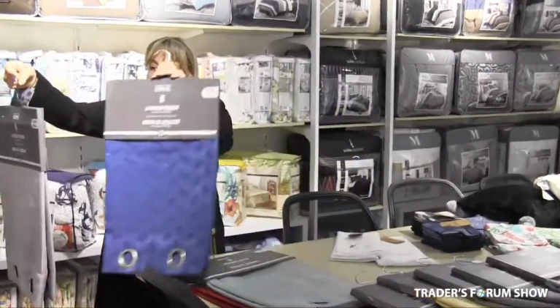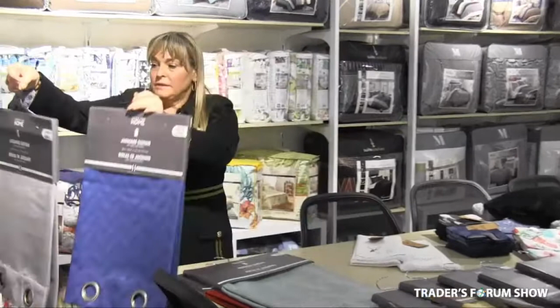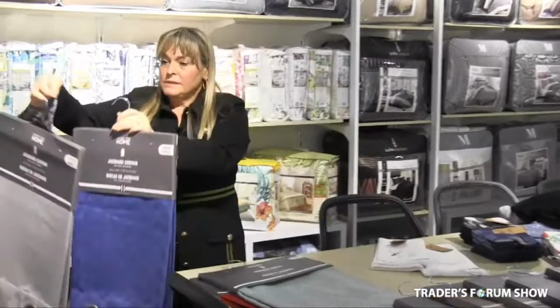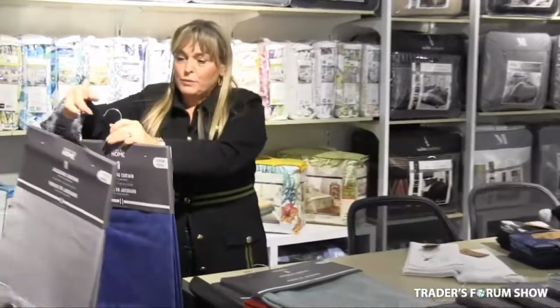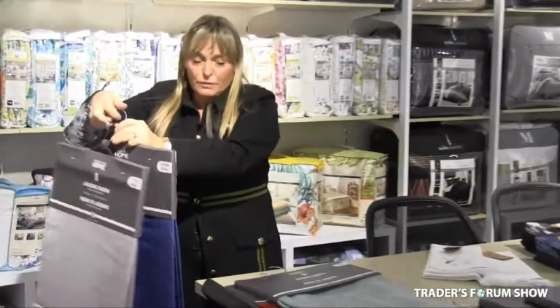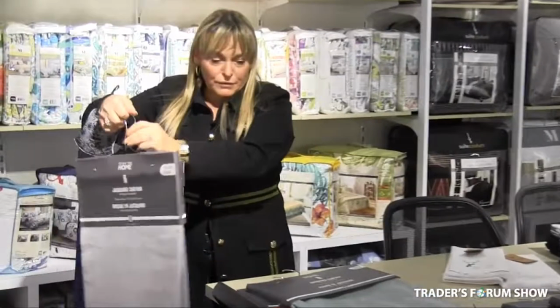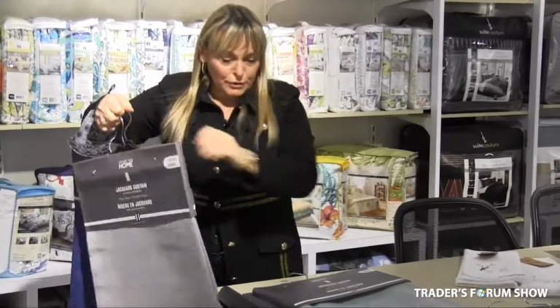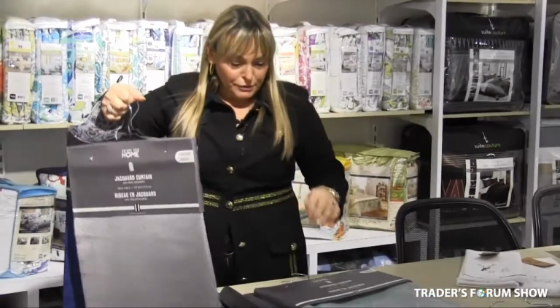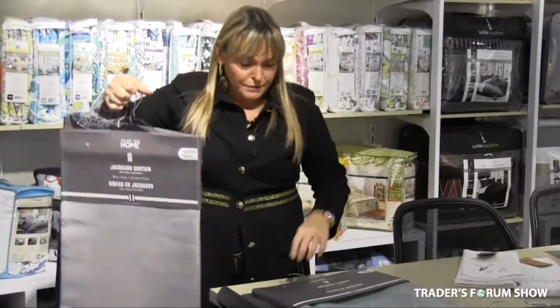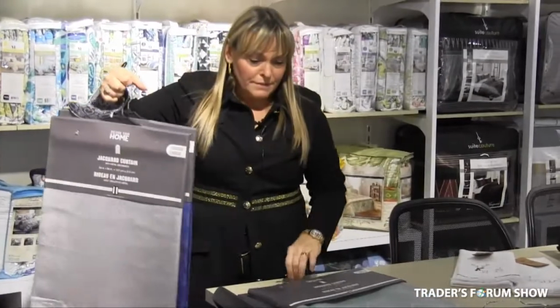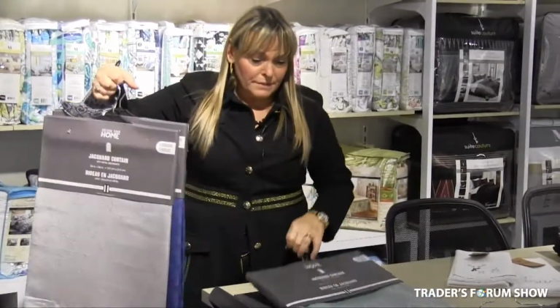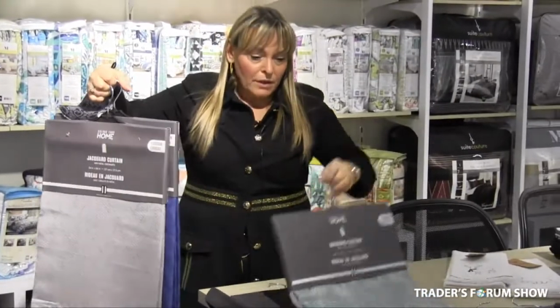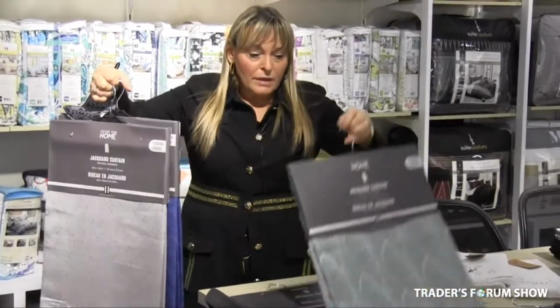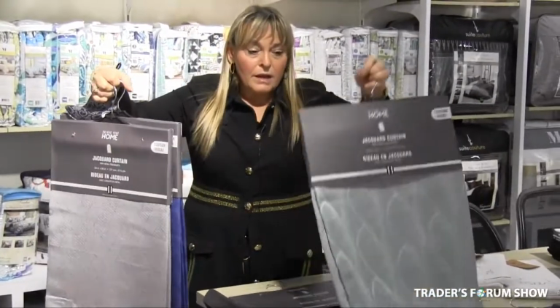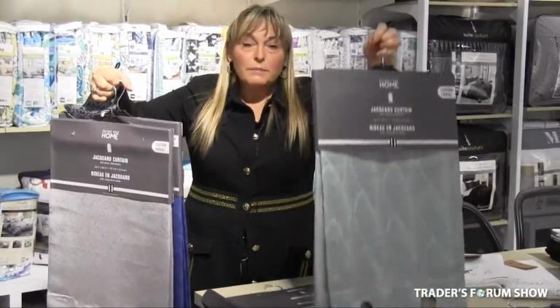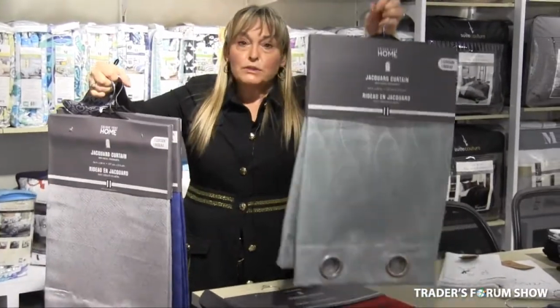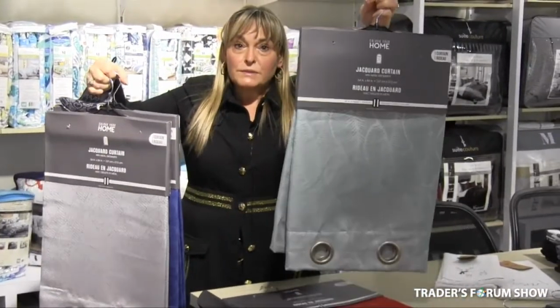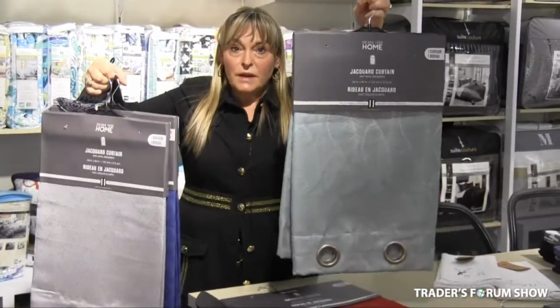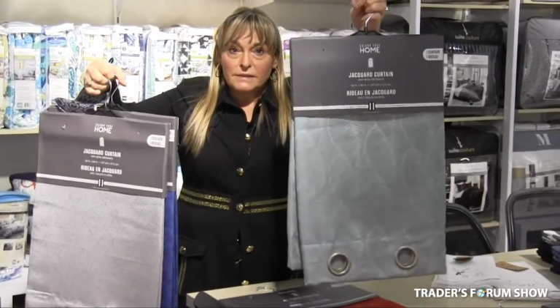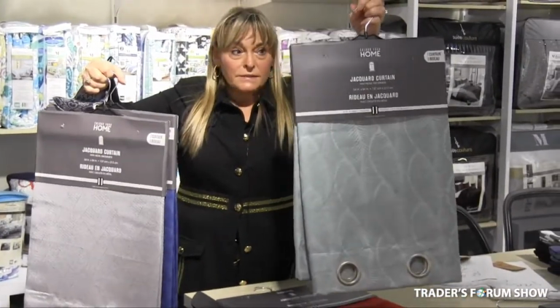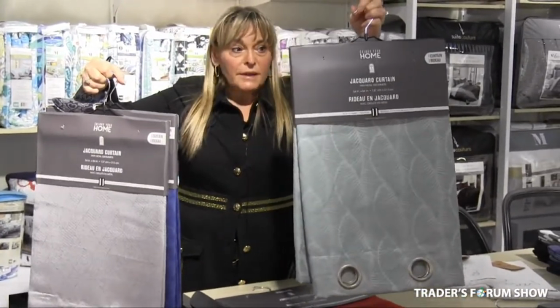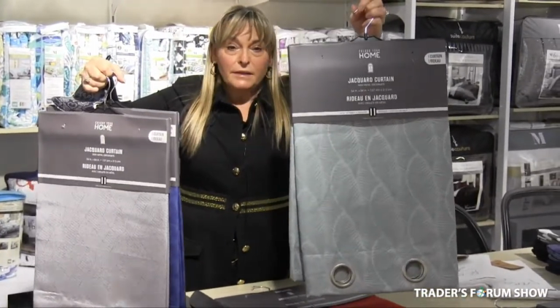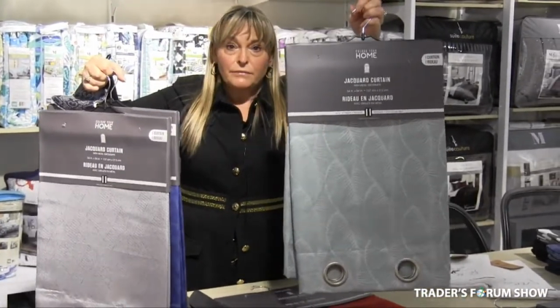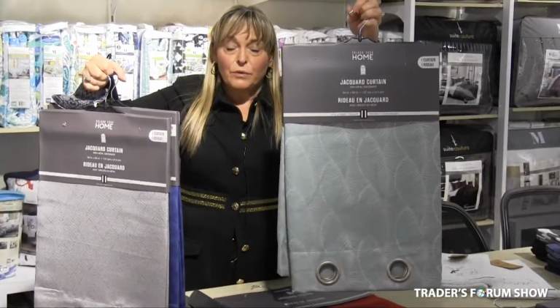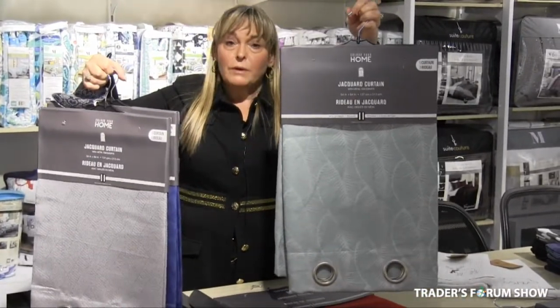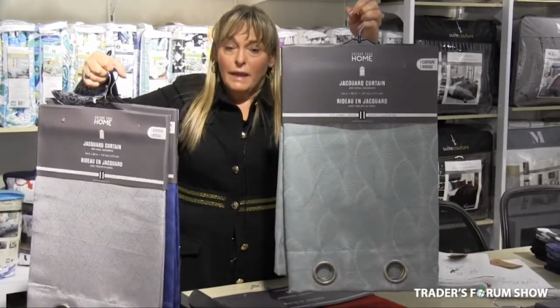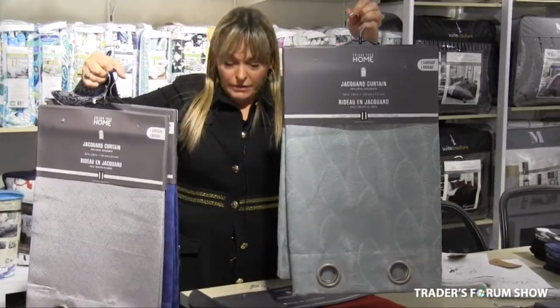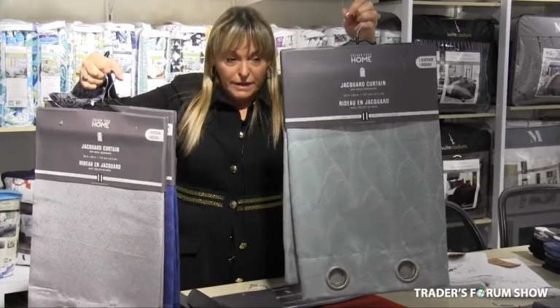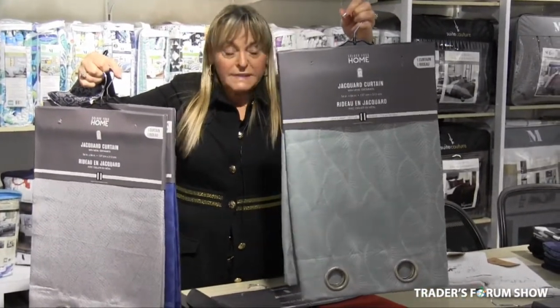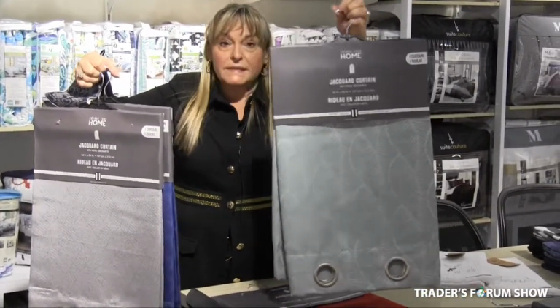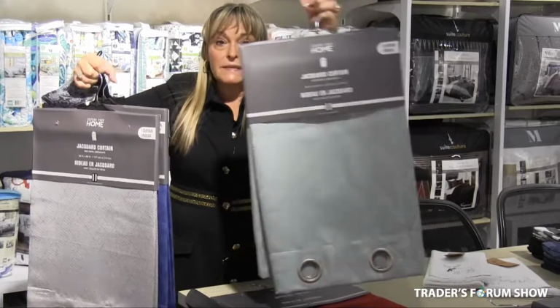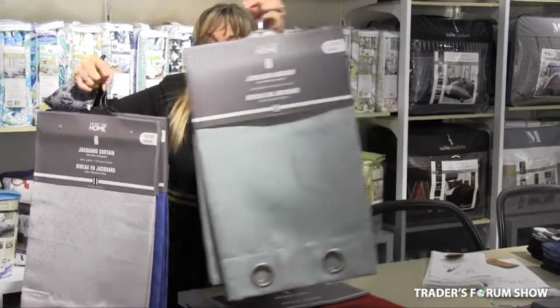These beautiful curtains come in two sizes: 84 and 96 inch length.